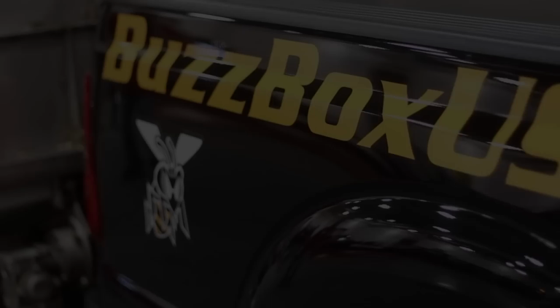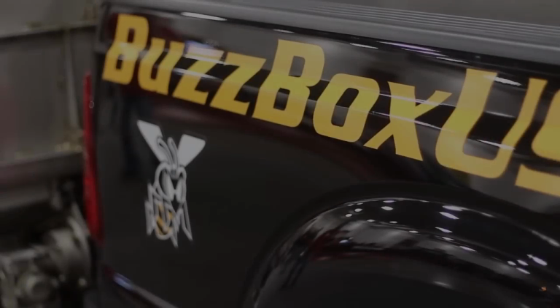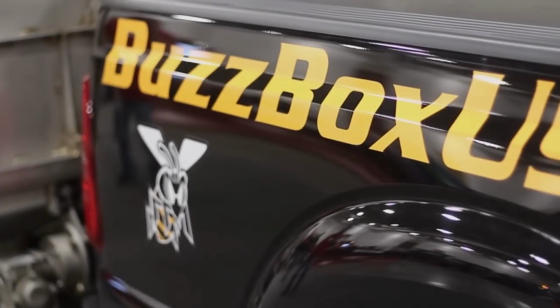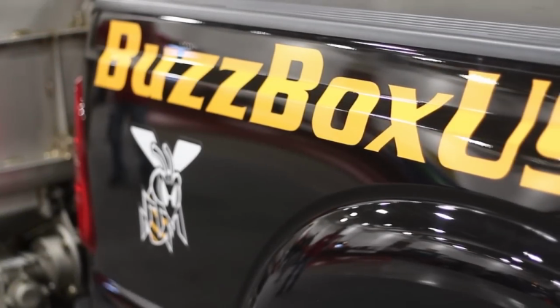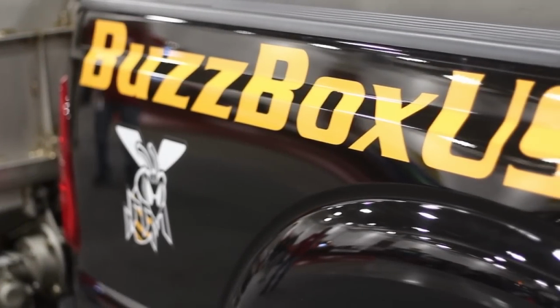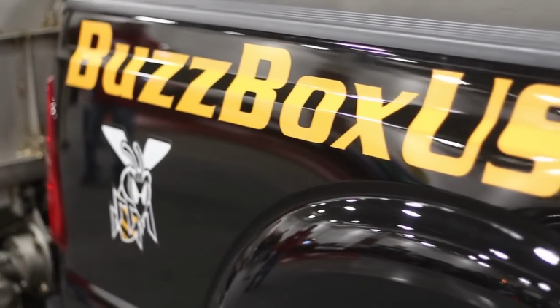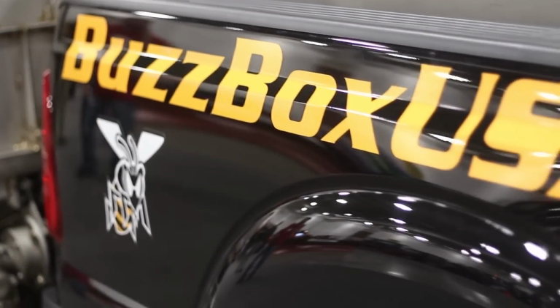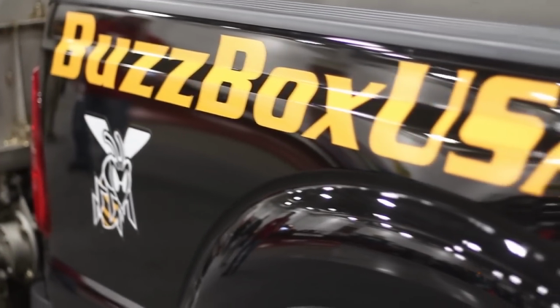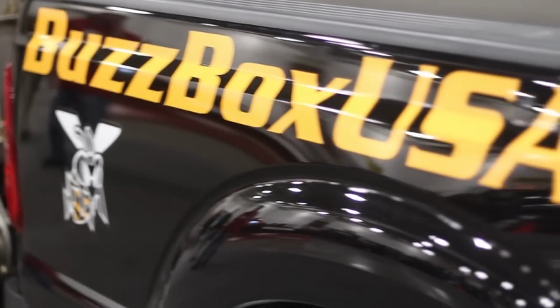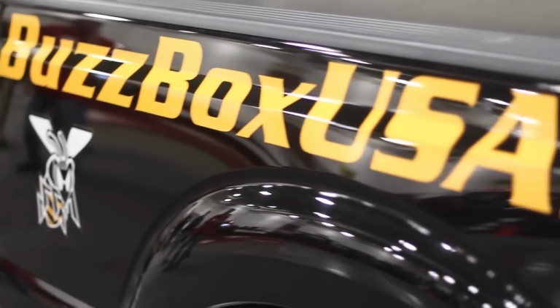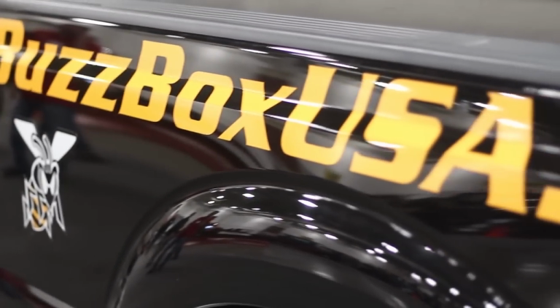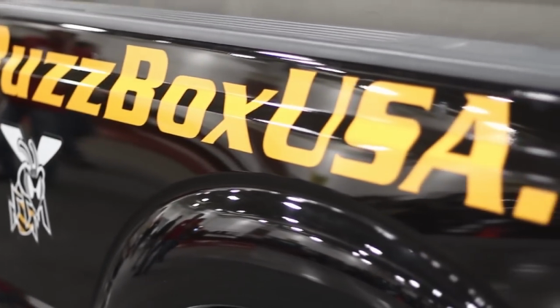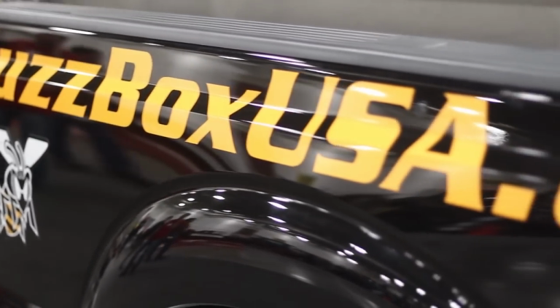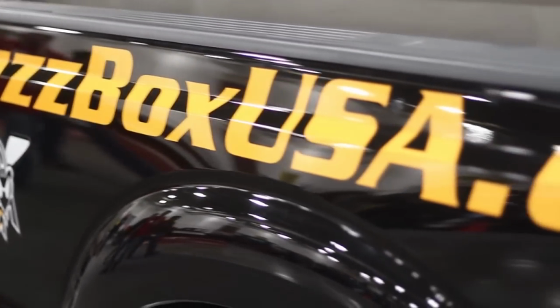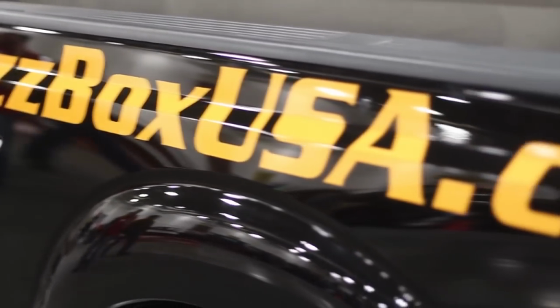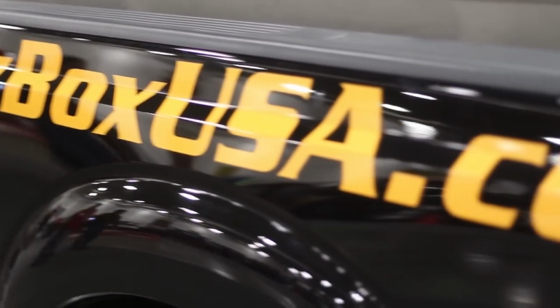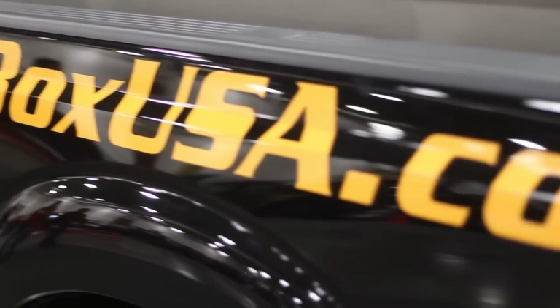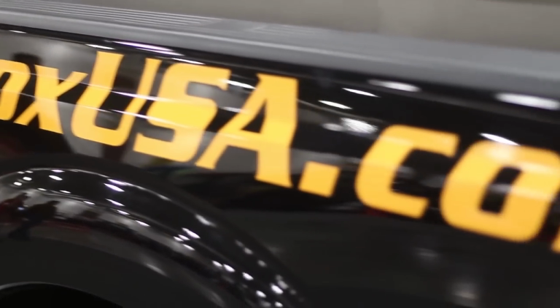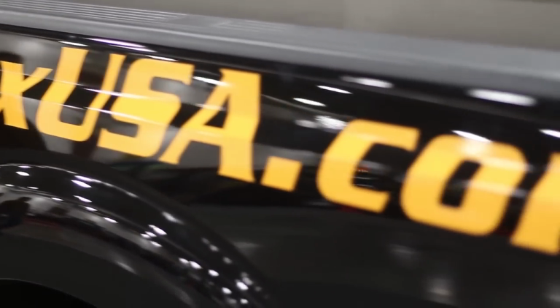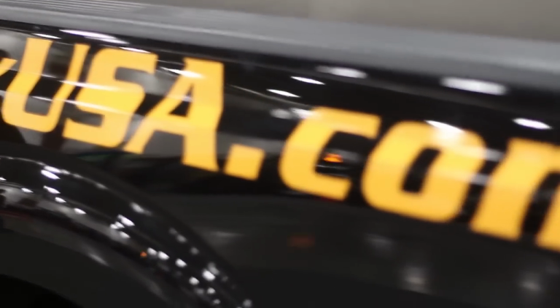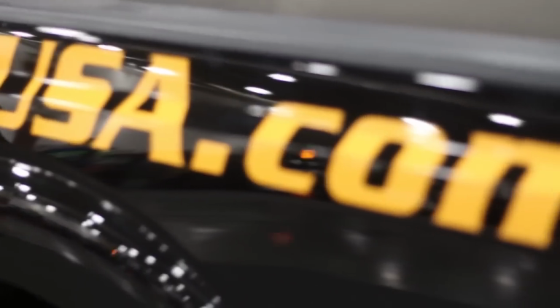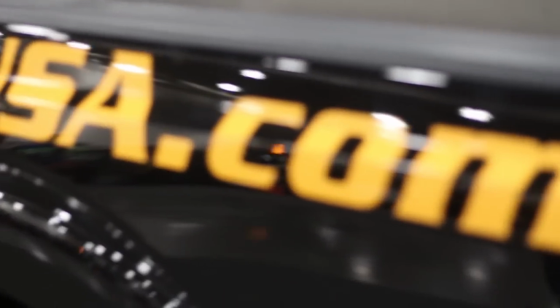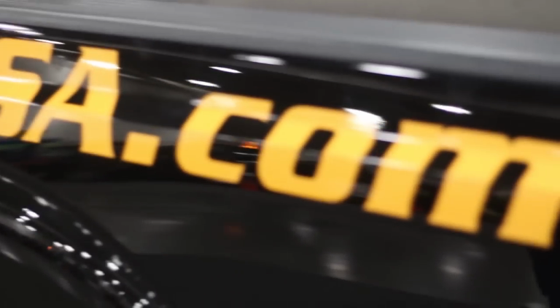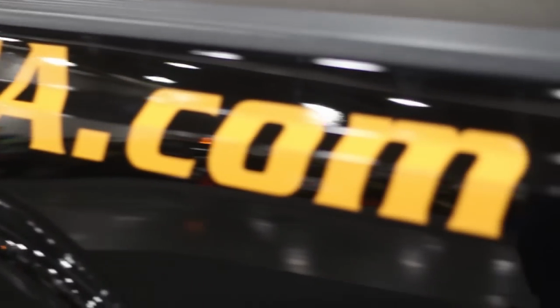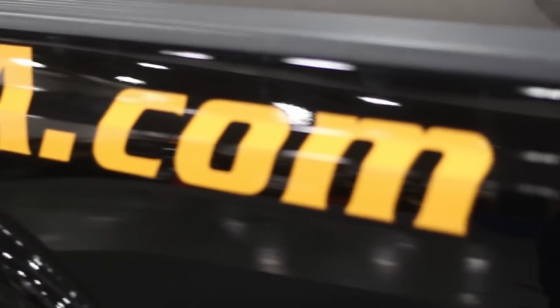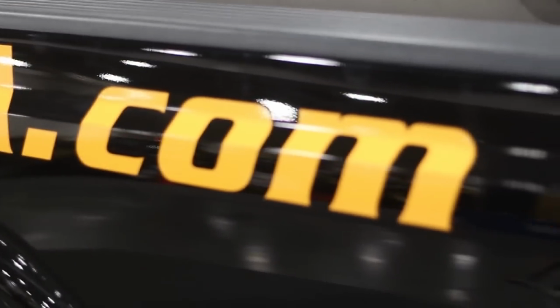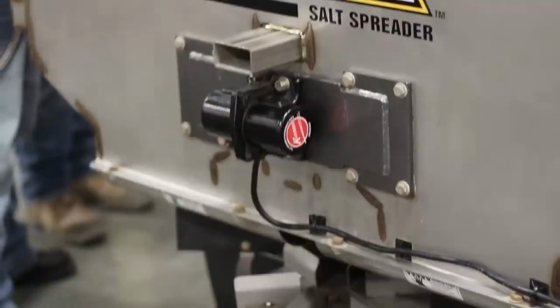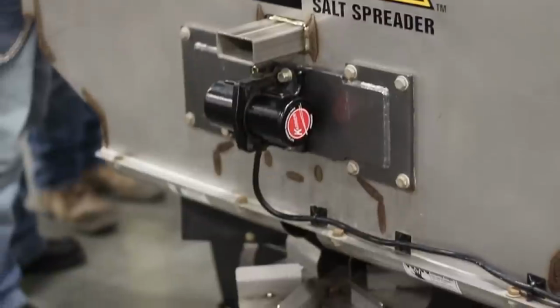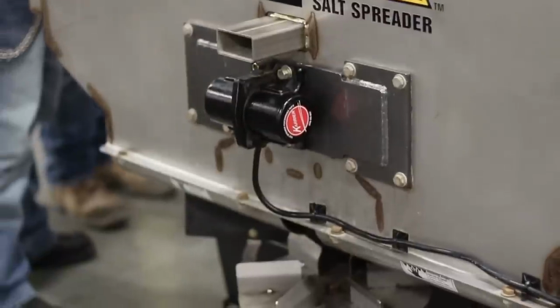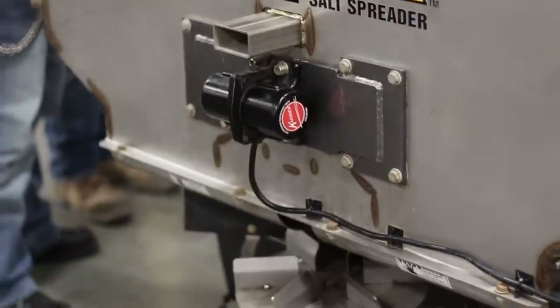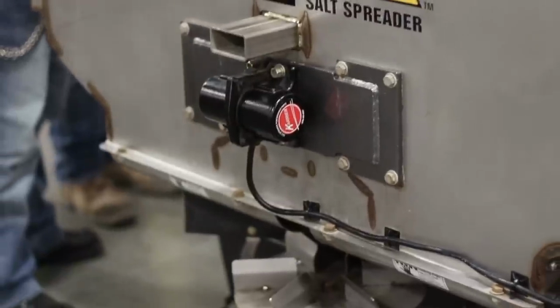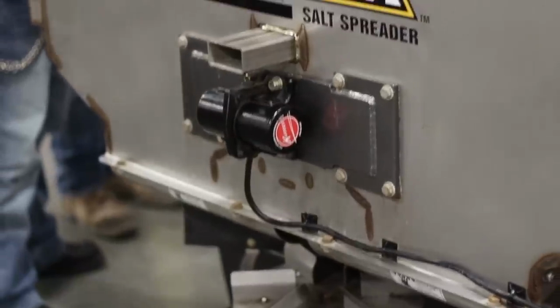I'm Mike Stevens with Snowplow News talking with Josiah Nimla on the Buzz Box. Josiah, can you tell us what you have here, what it's about, and why you did it?